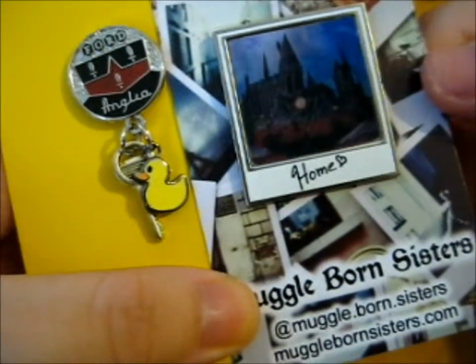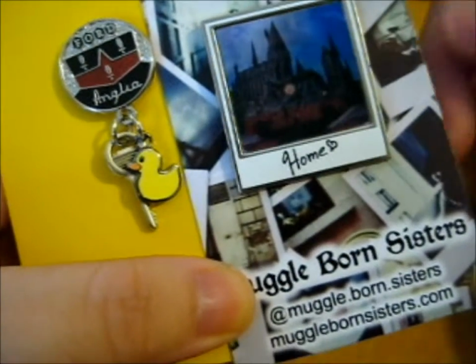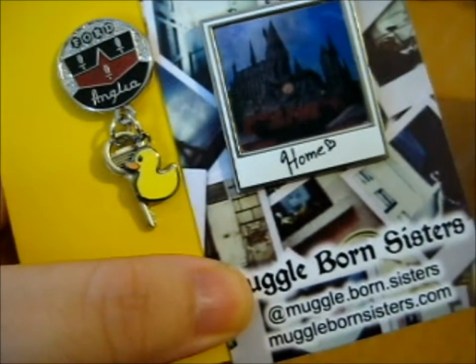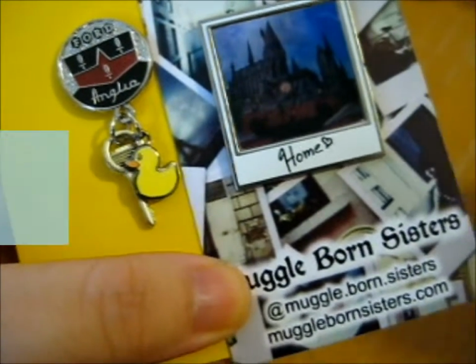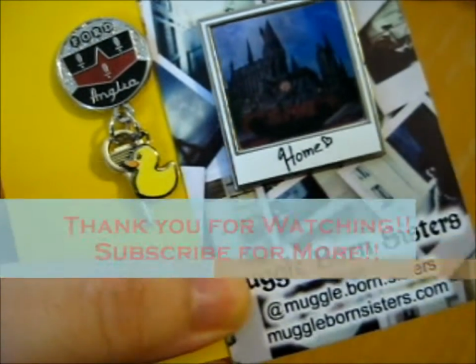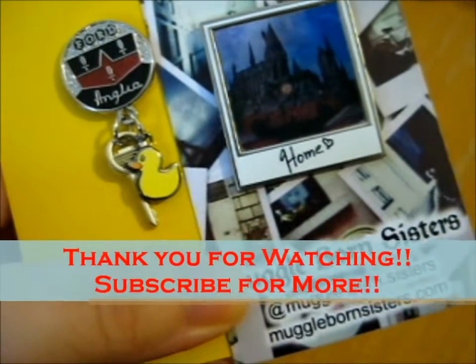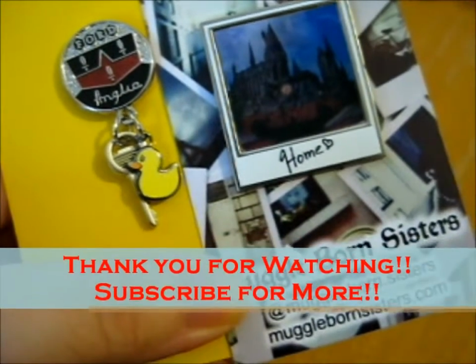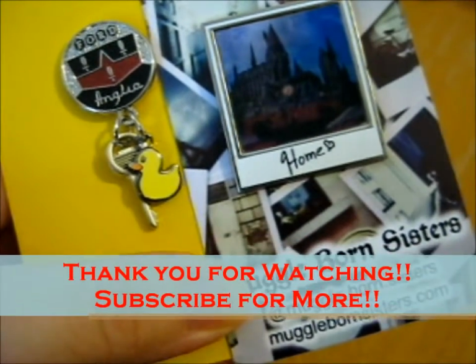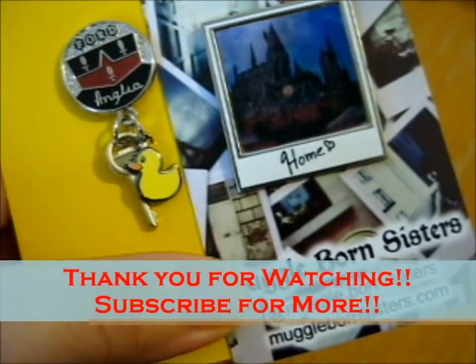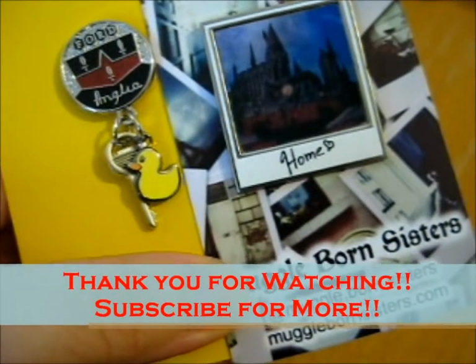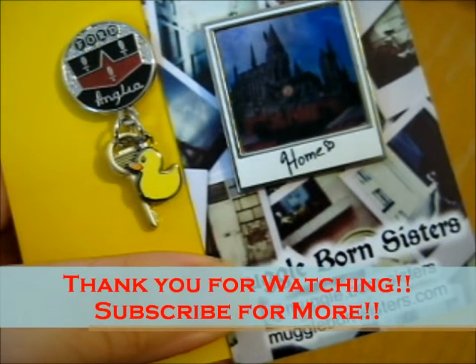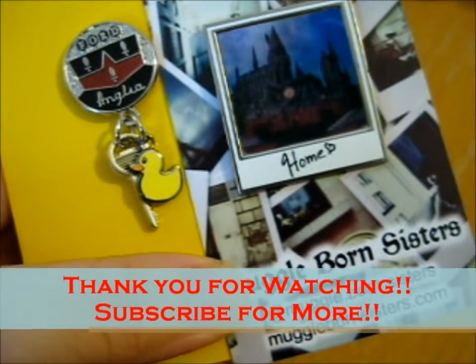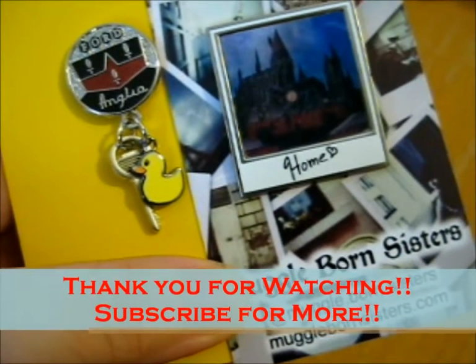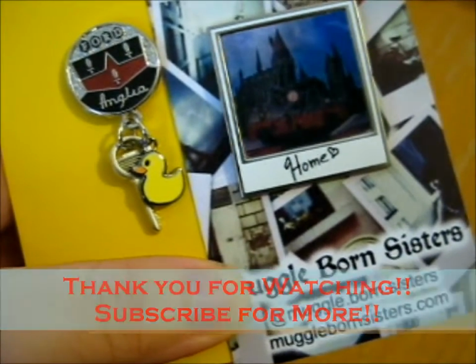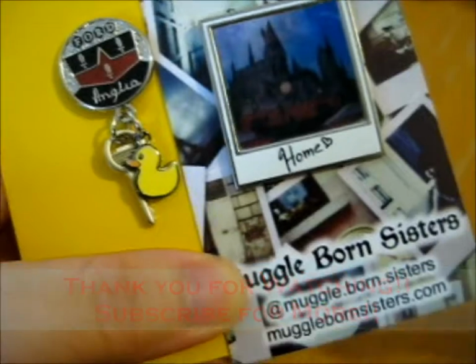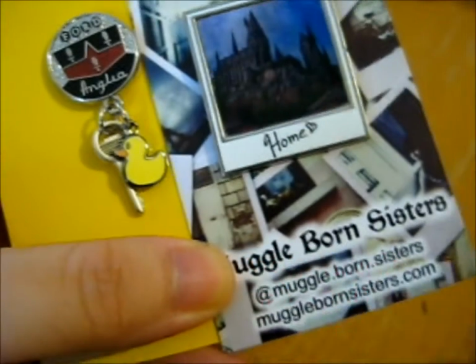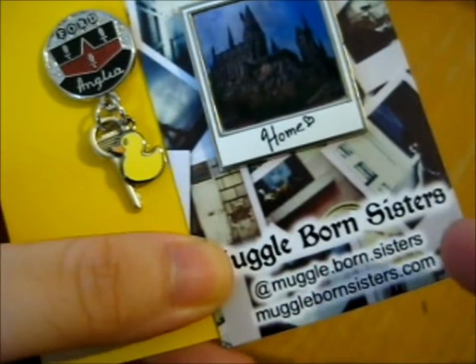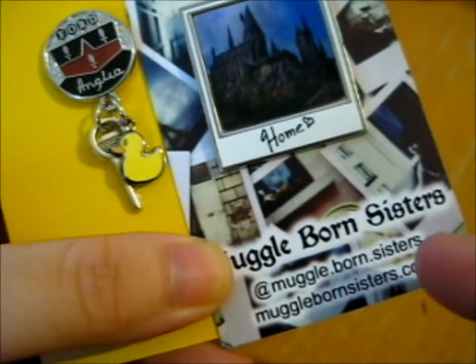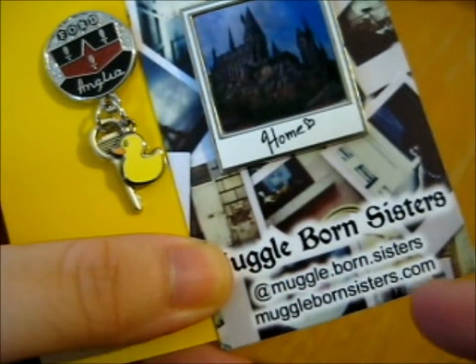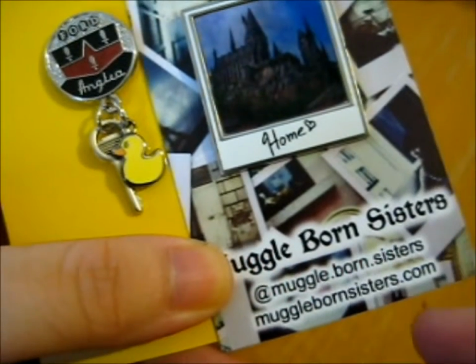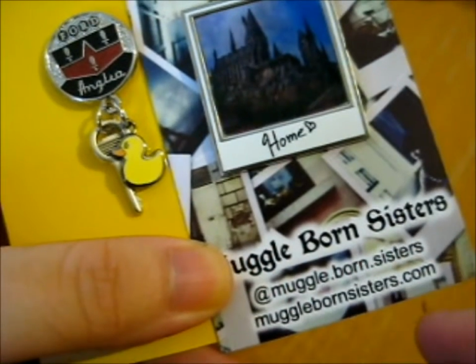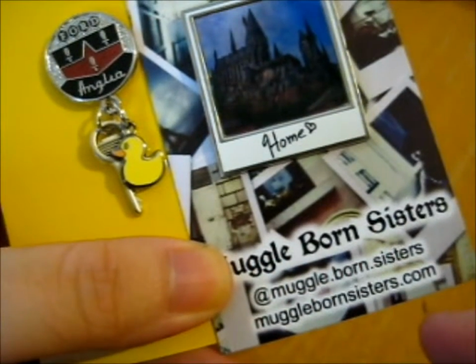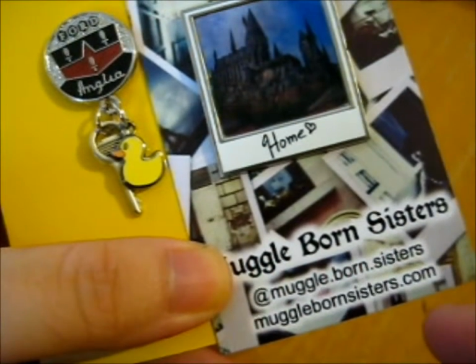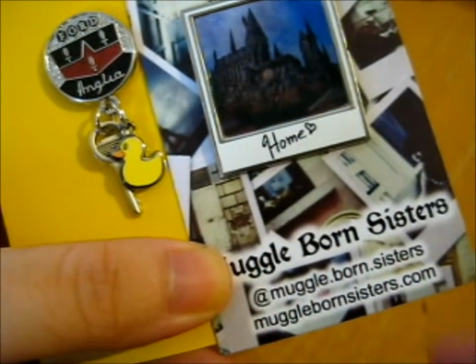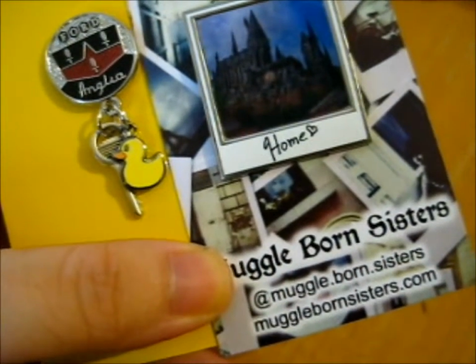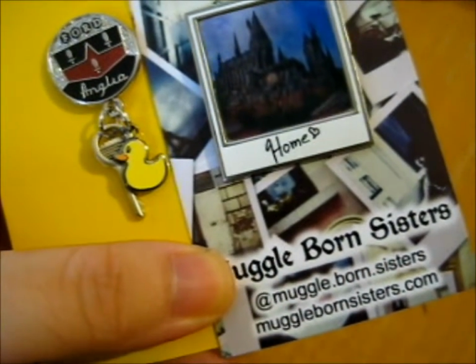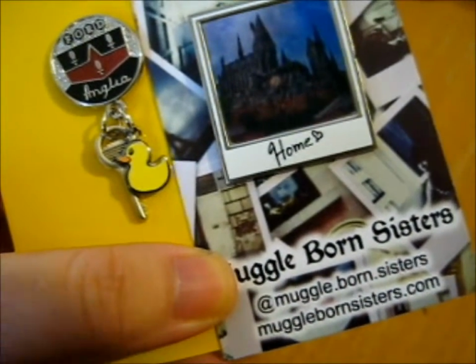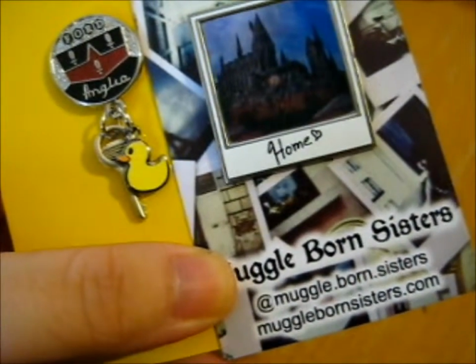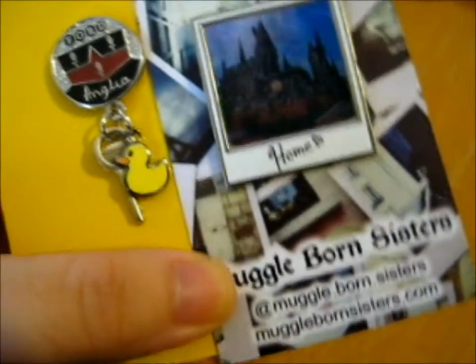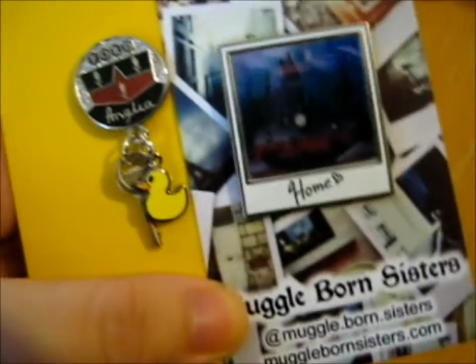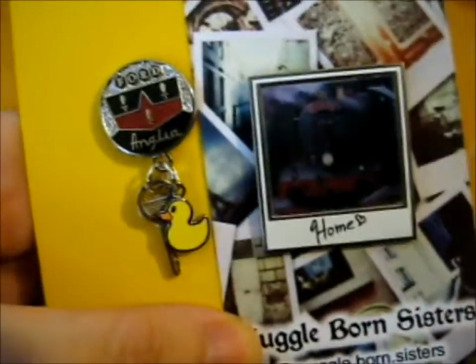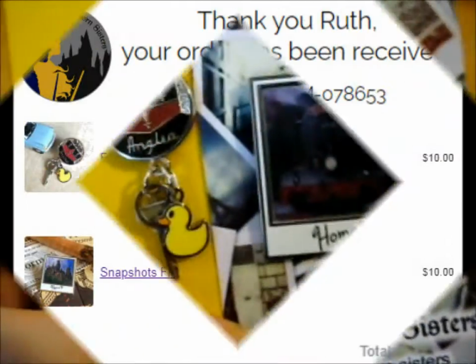Thank you for watching. Ring the bell for notifications and do check out Muggle Born Sisters. Over and out.